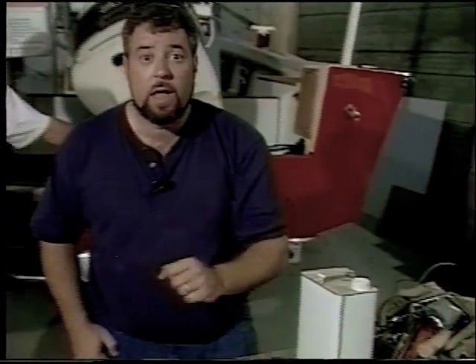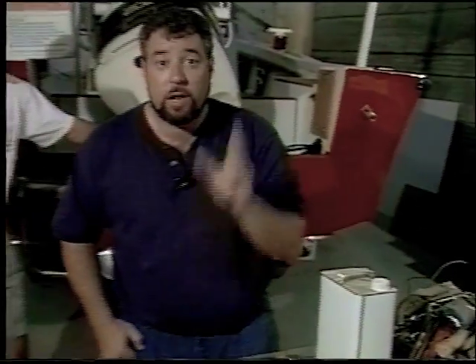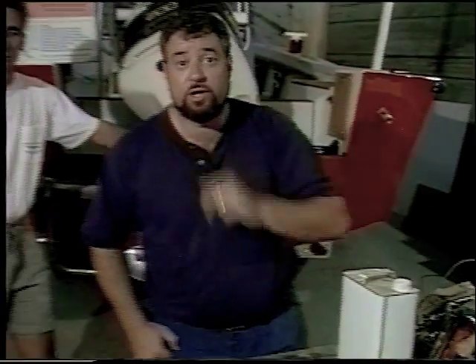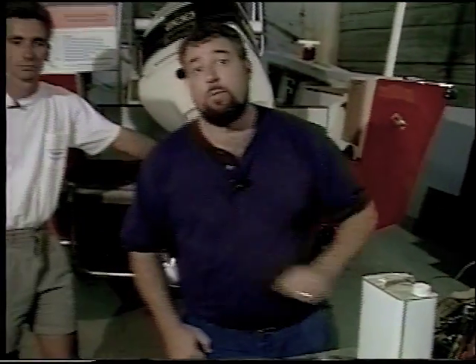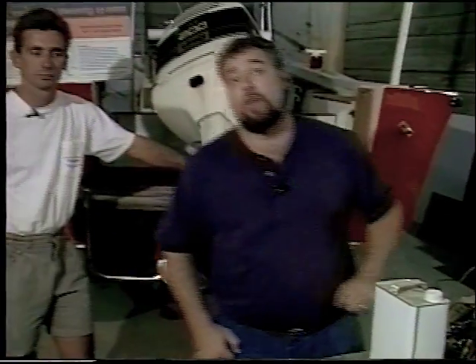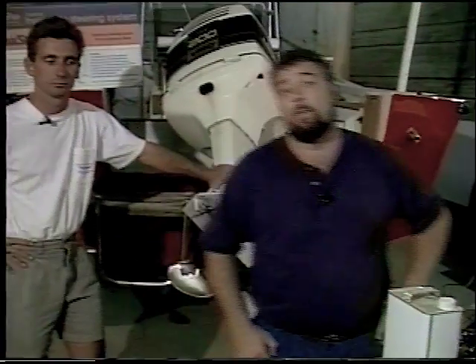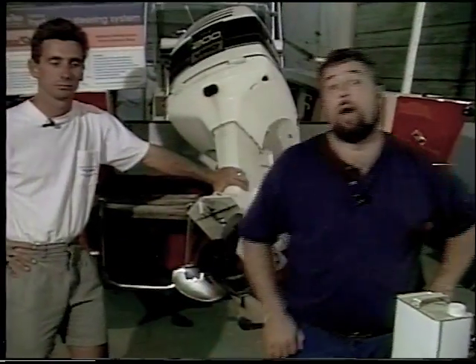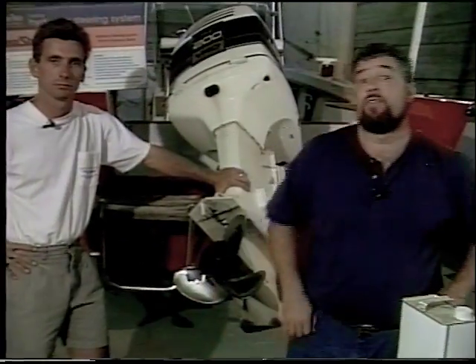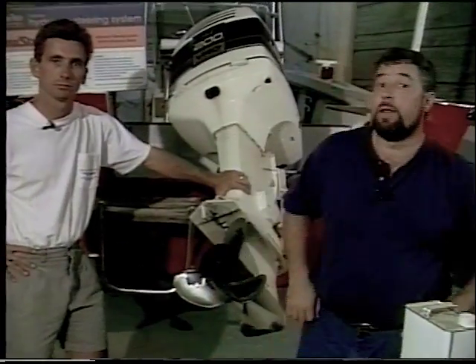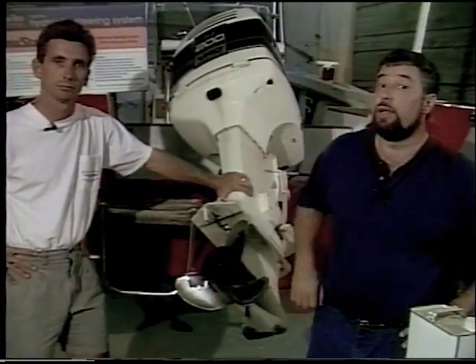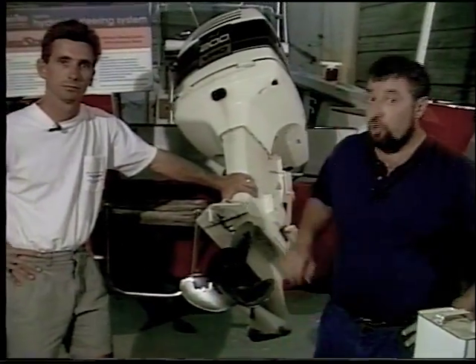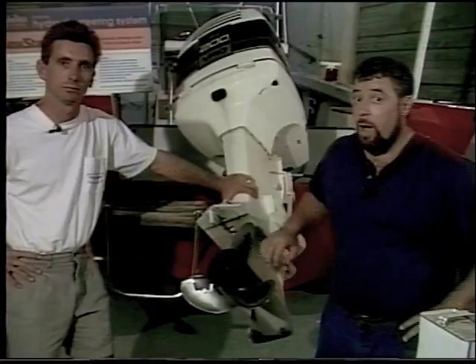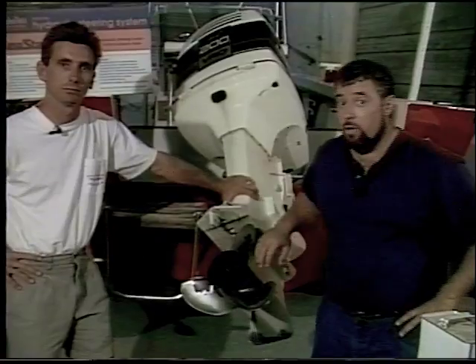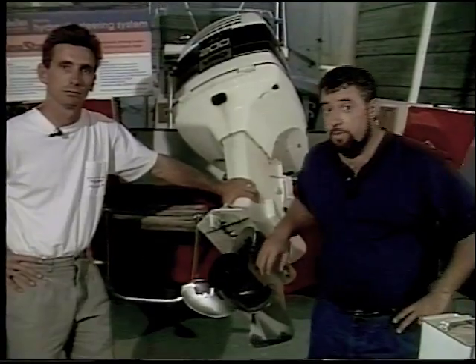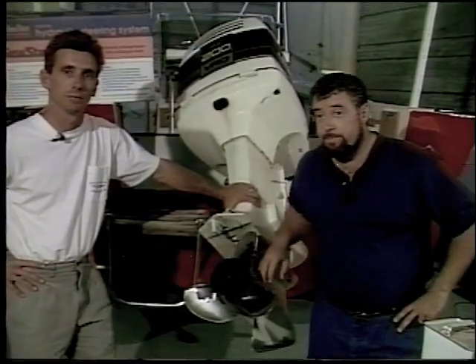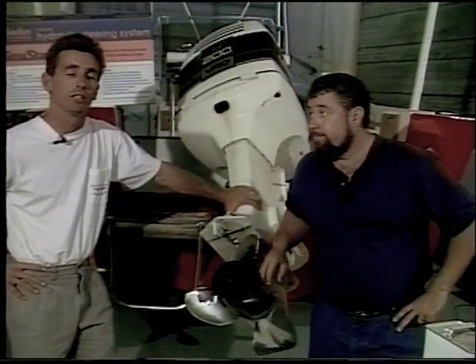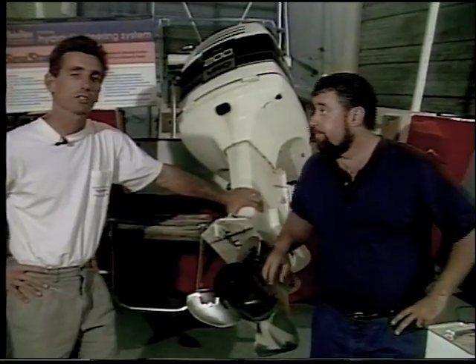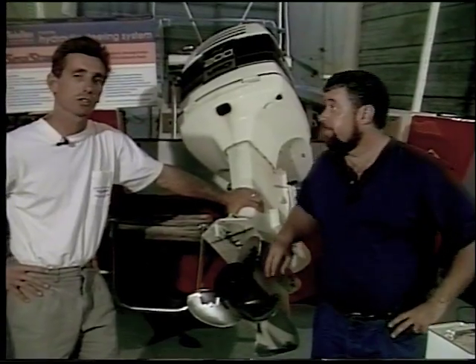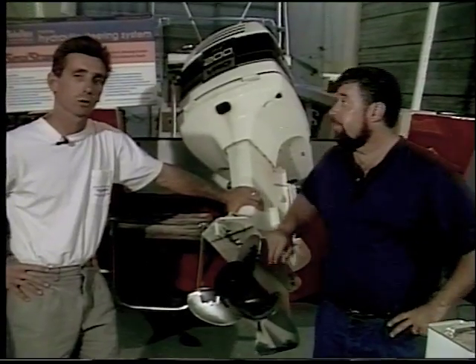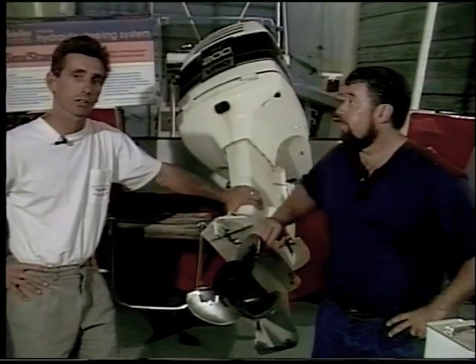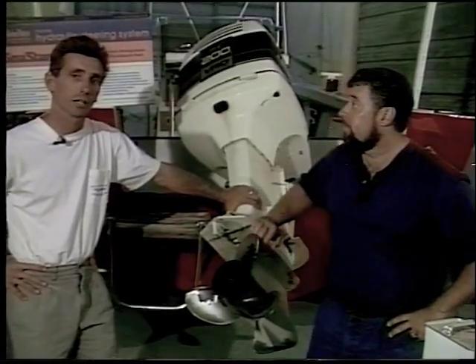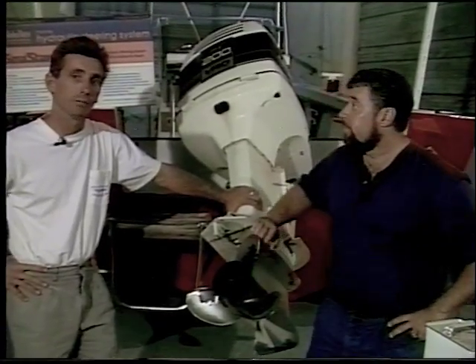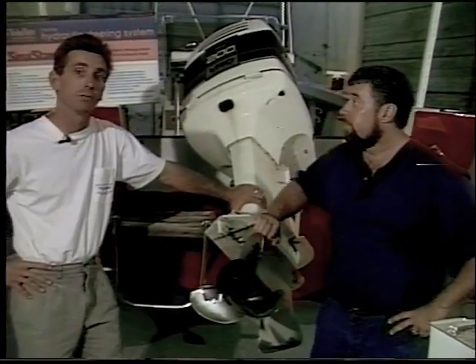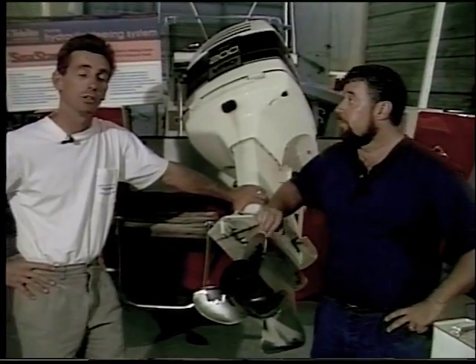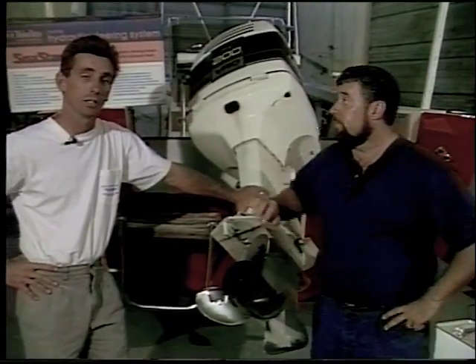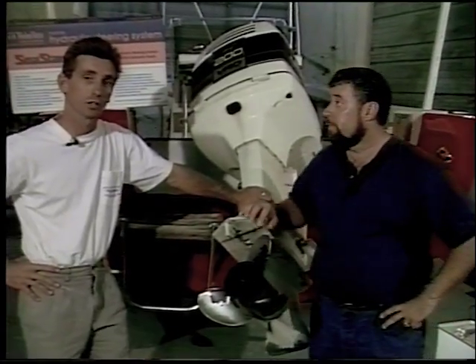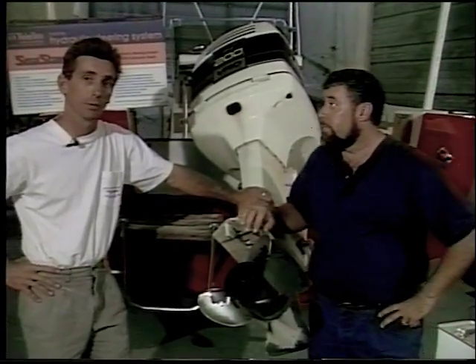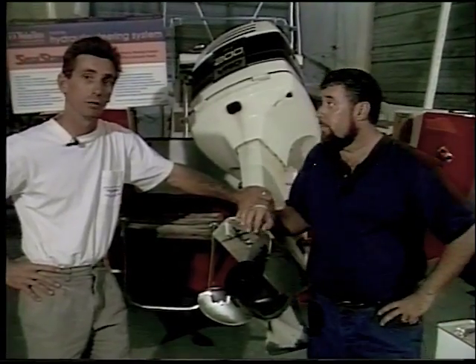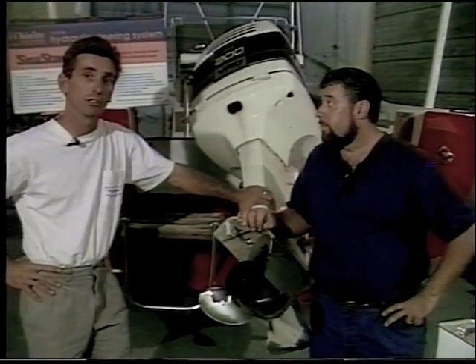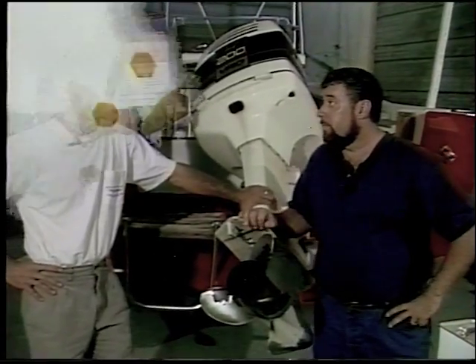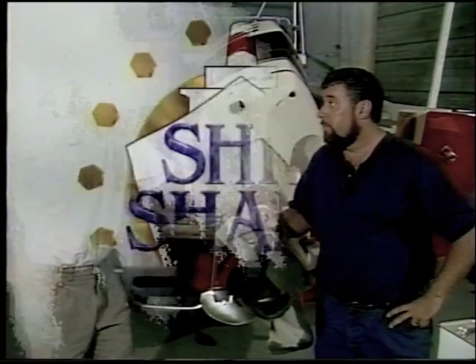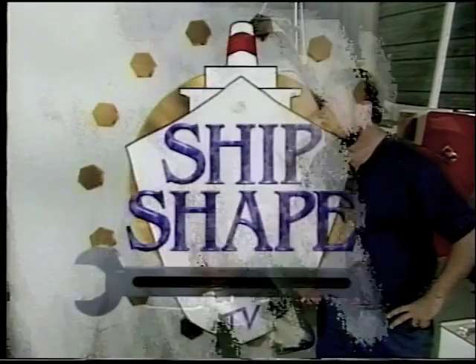Now the job will take approximately two hours. Just a short time for you to get your boat Shipshape.